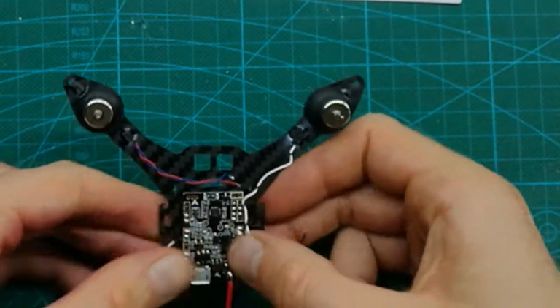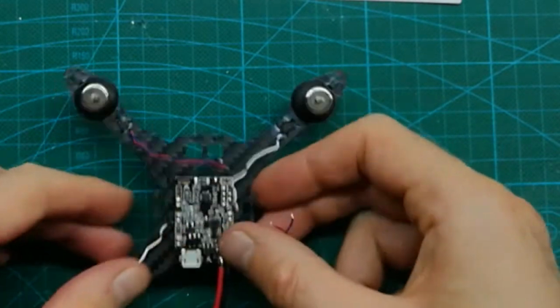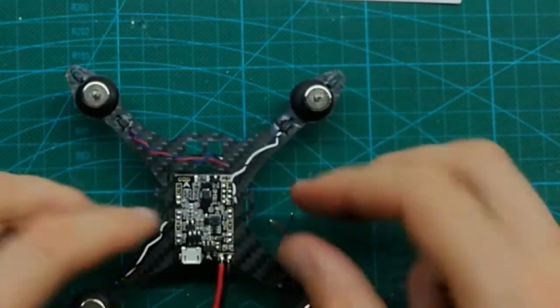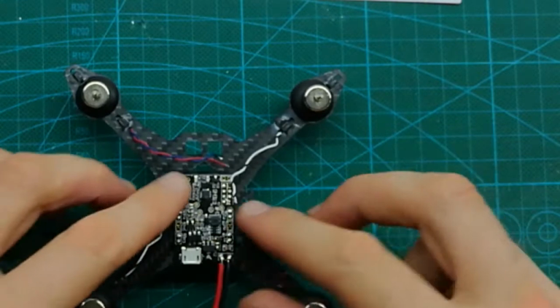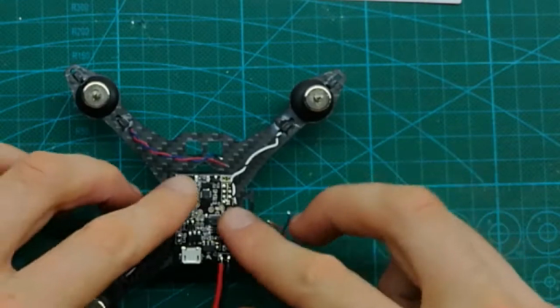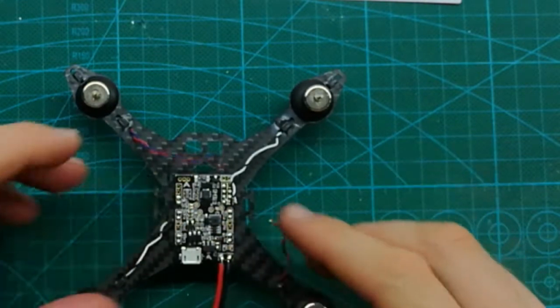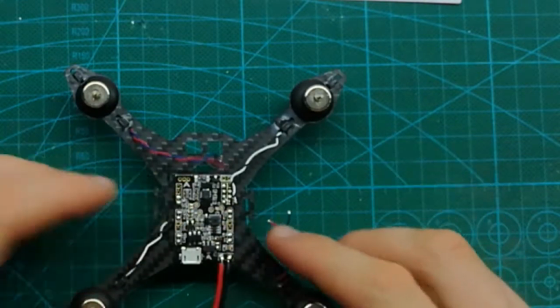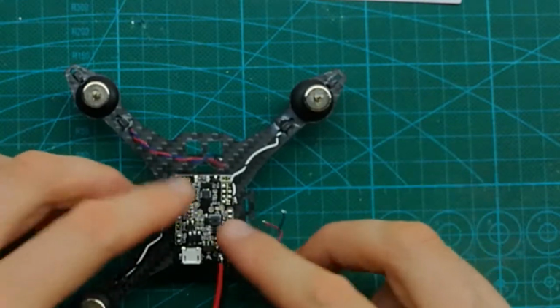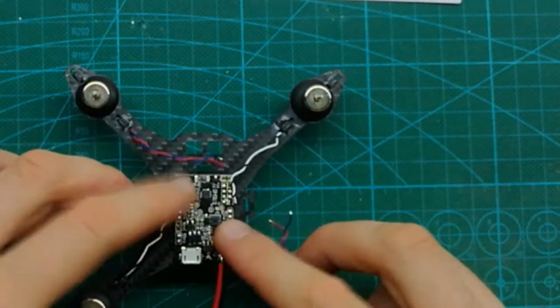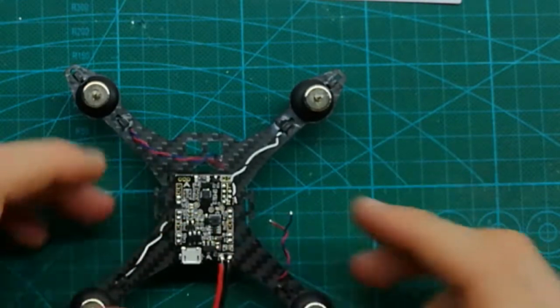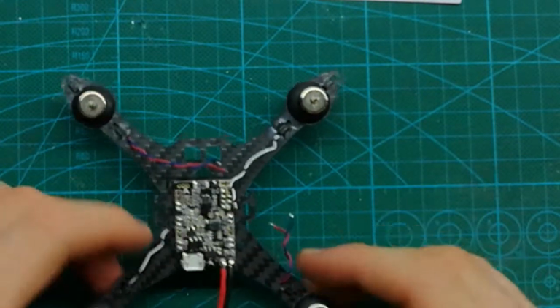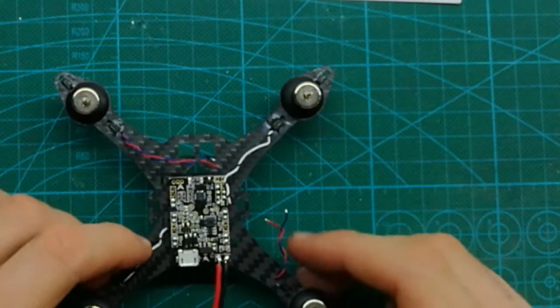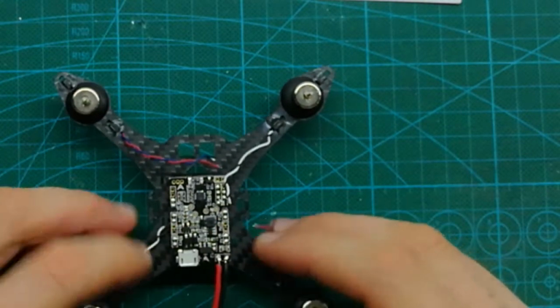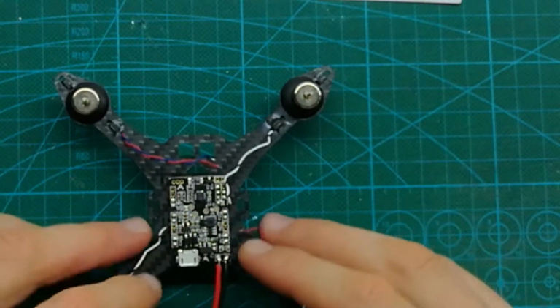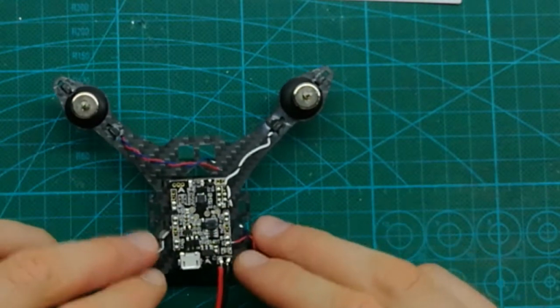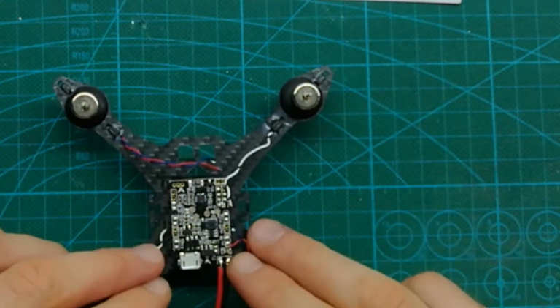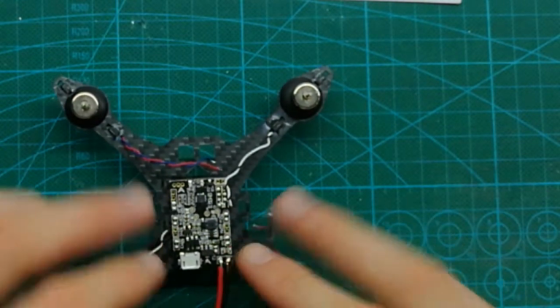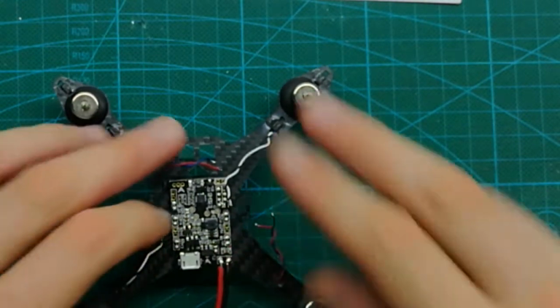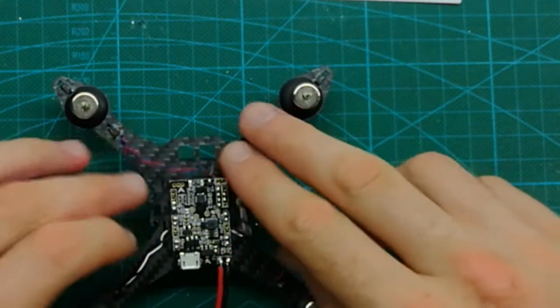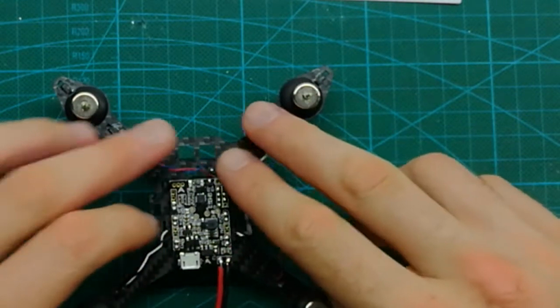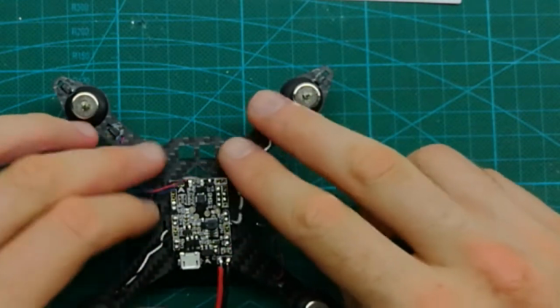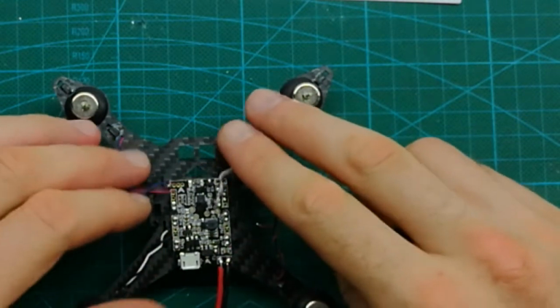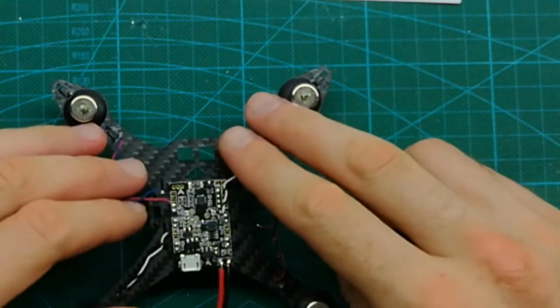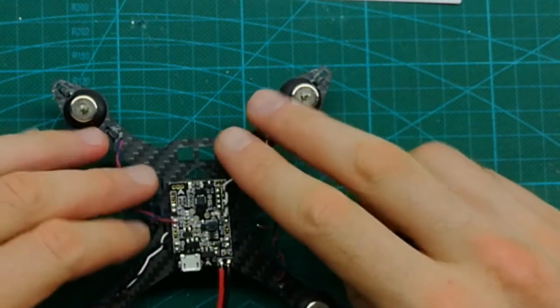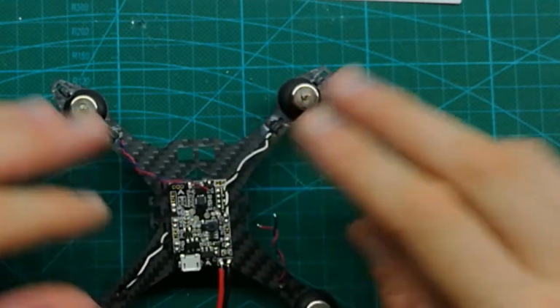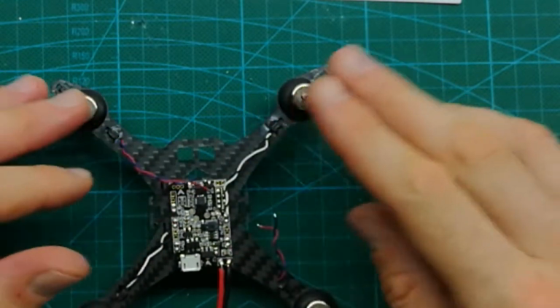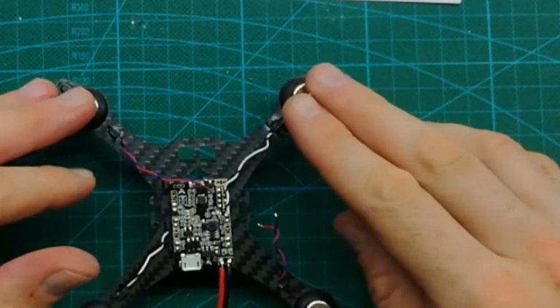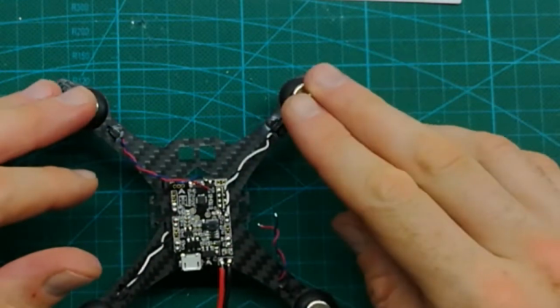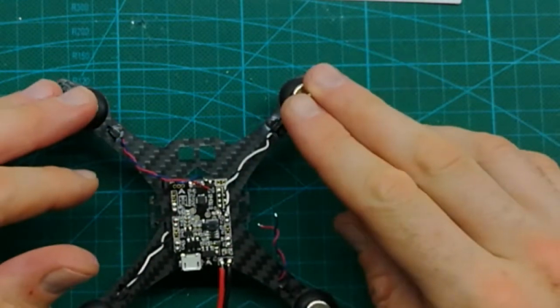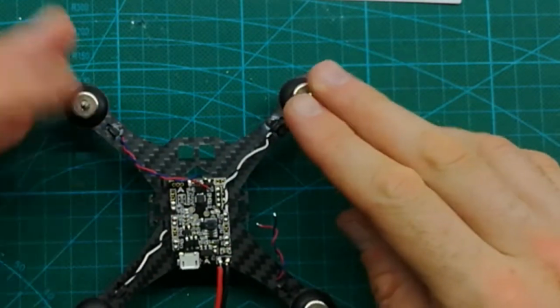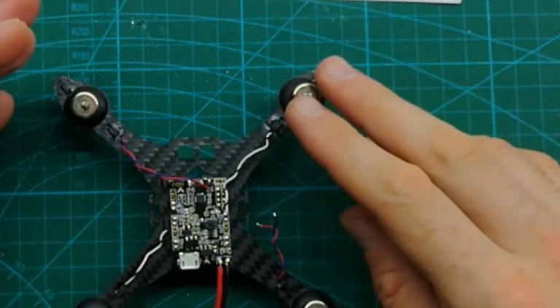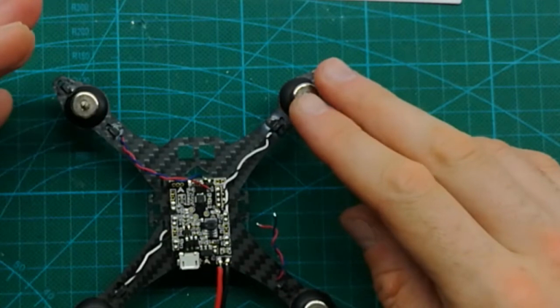Now the flight controller is installed and it's time to solder the motor wires.